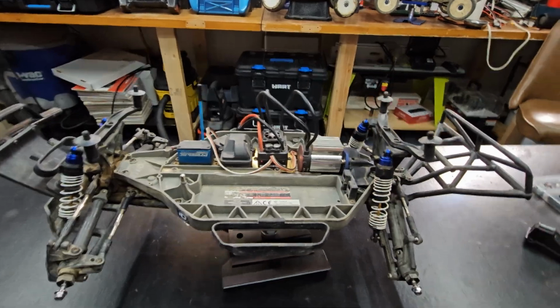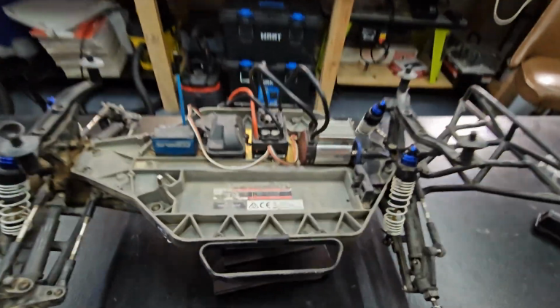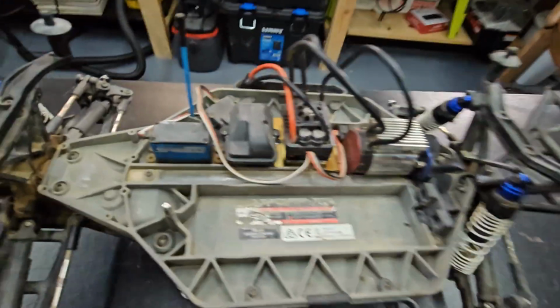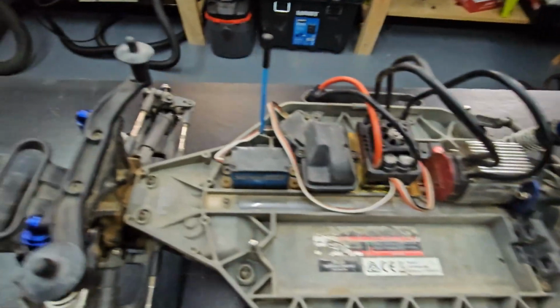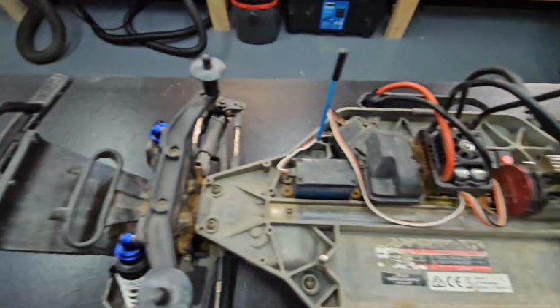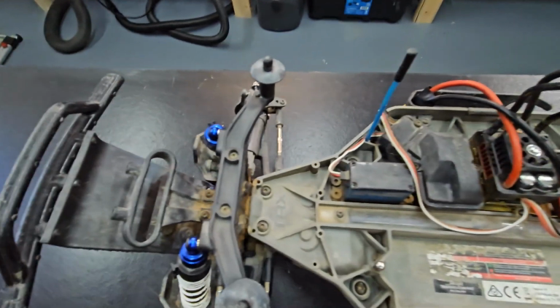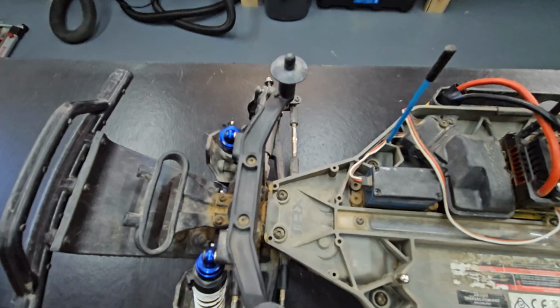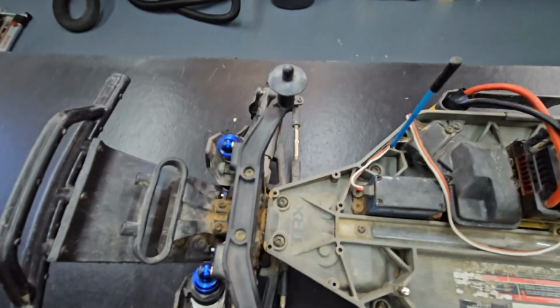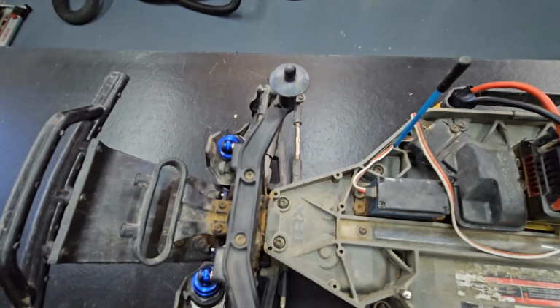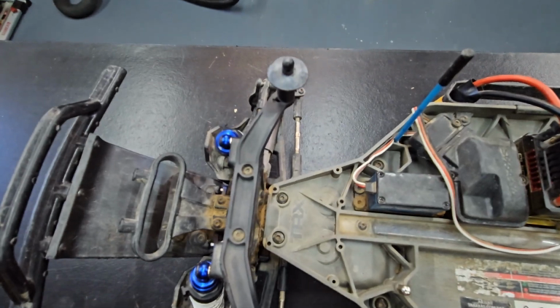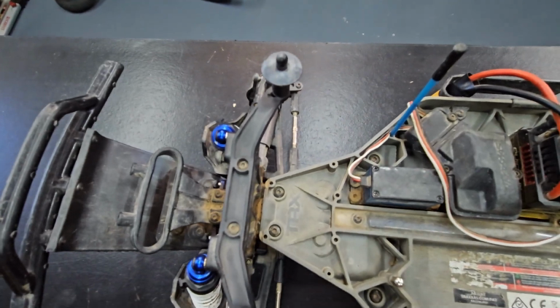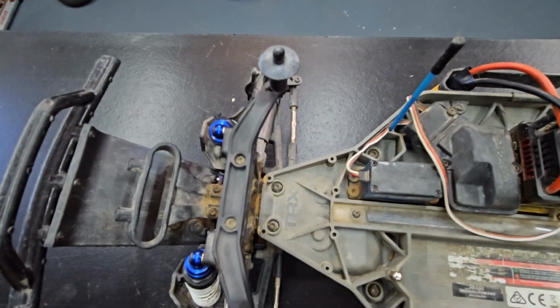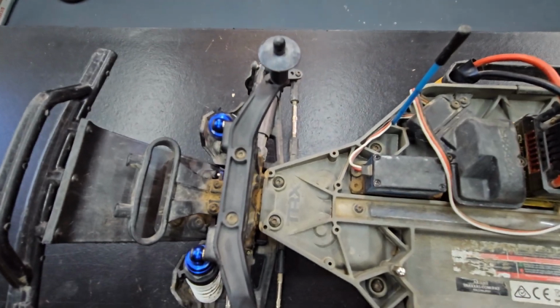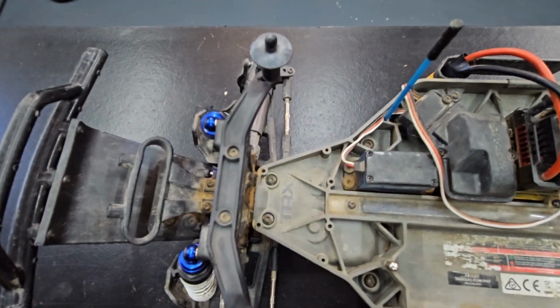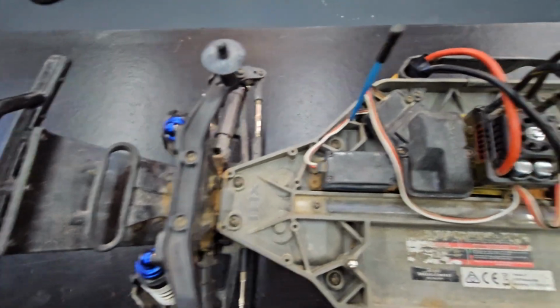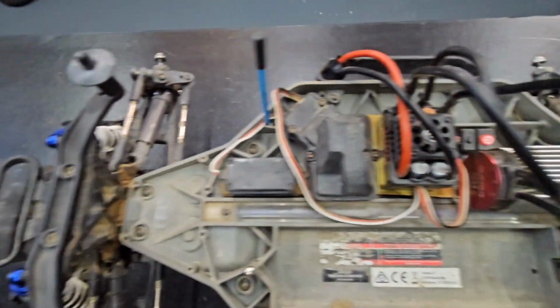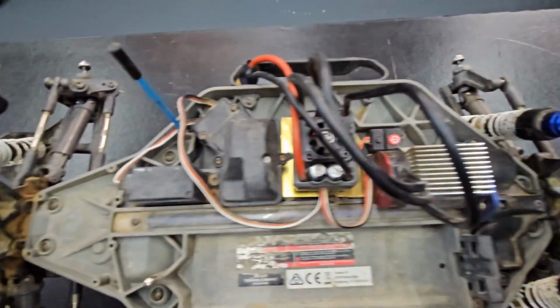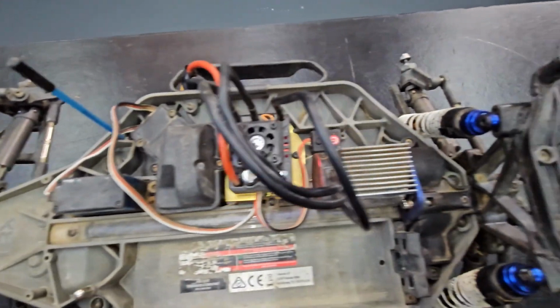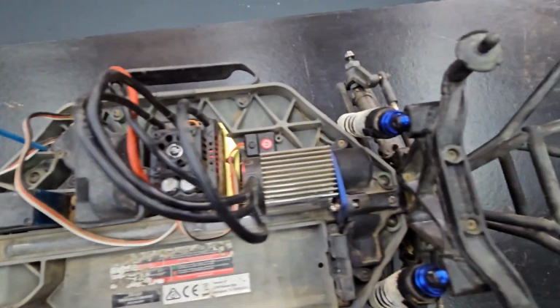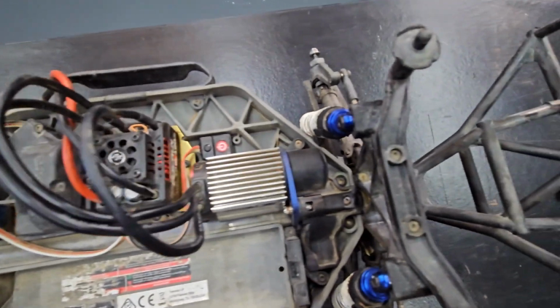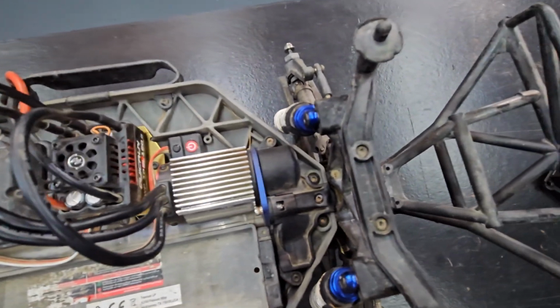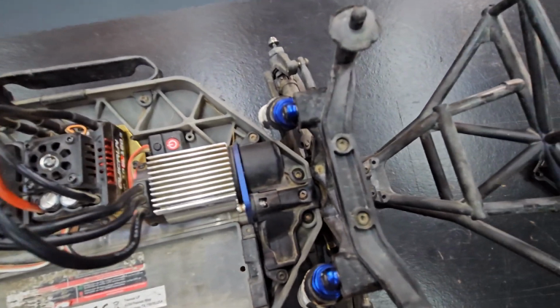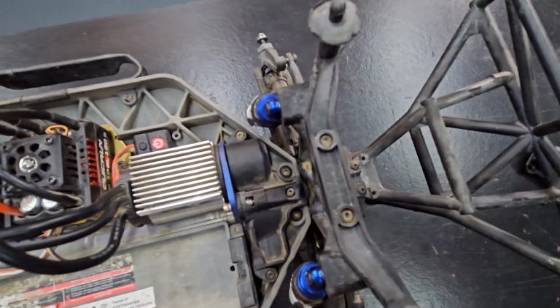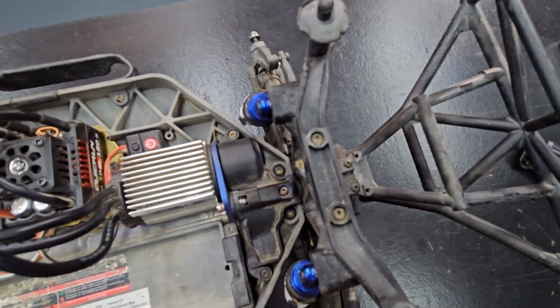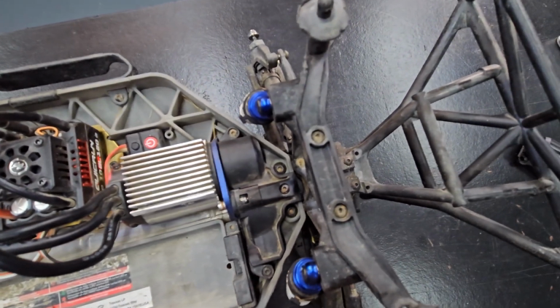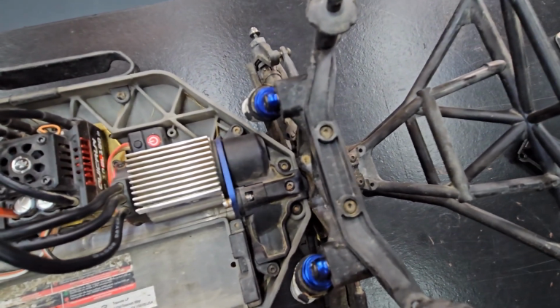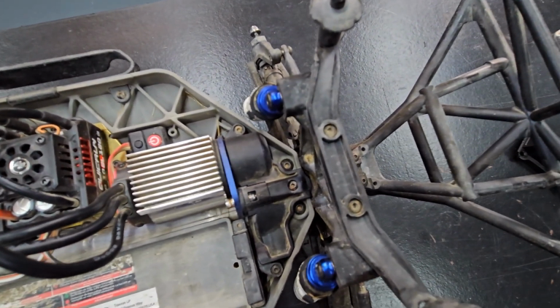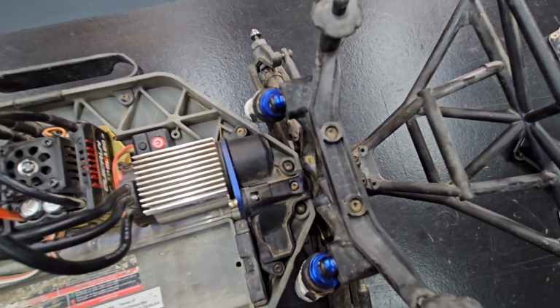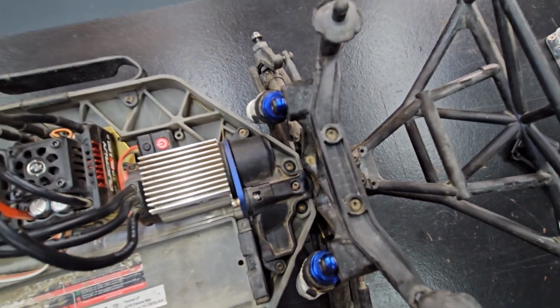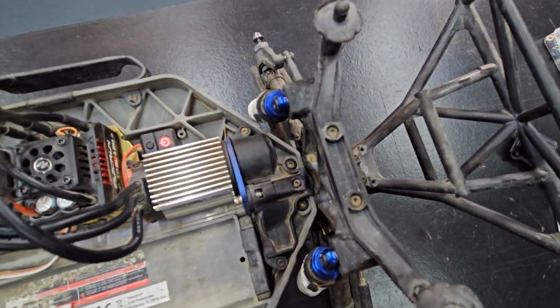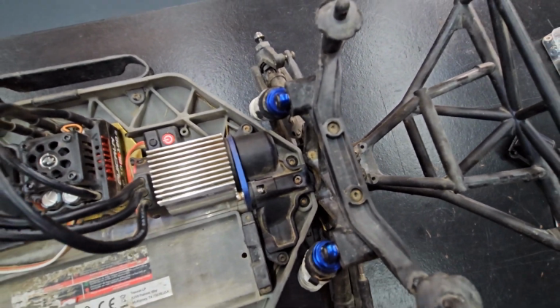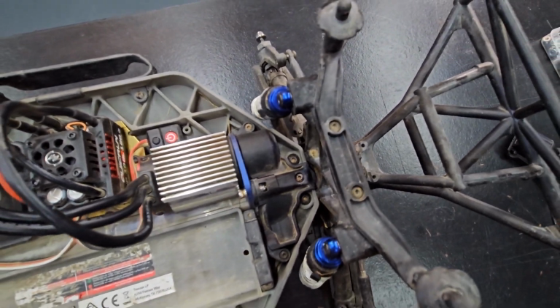Now I have to remove these two 2.5mm screws up here and these two 2.5mm in the back.